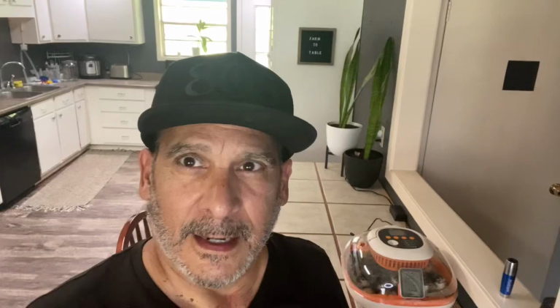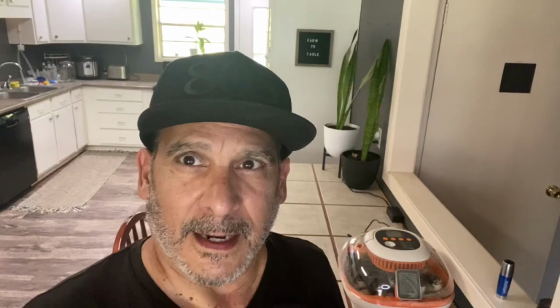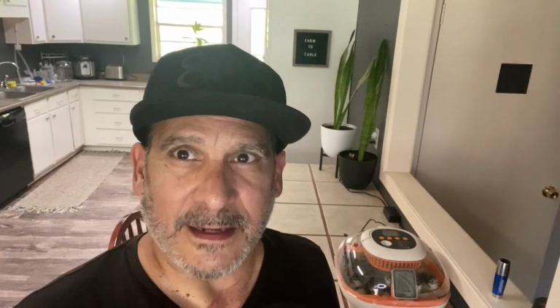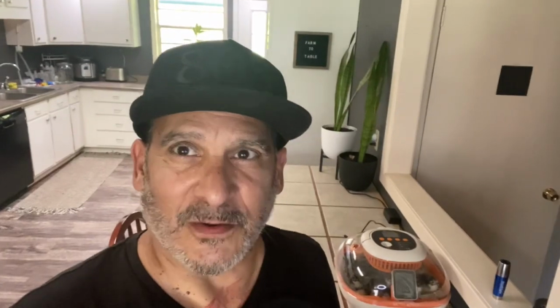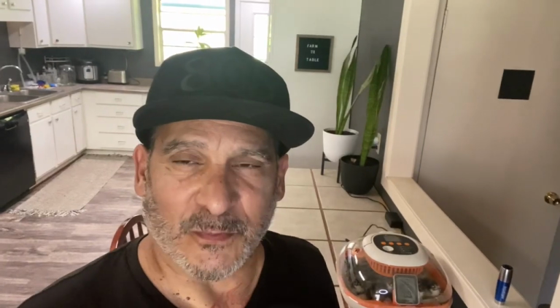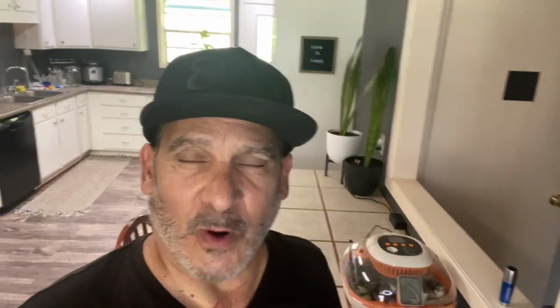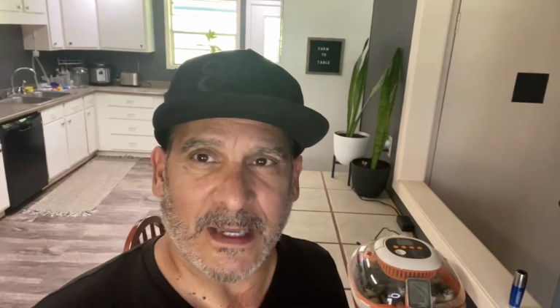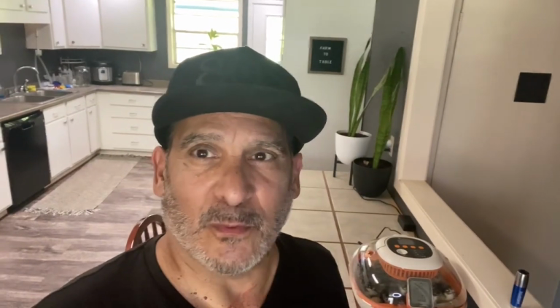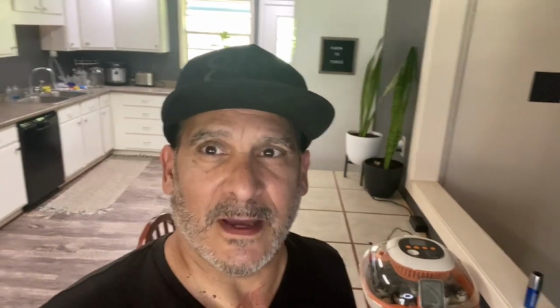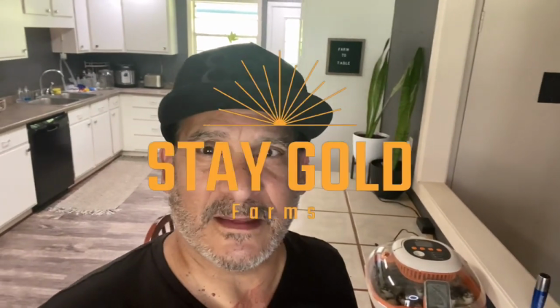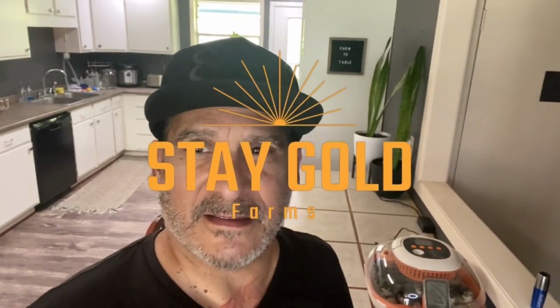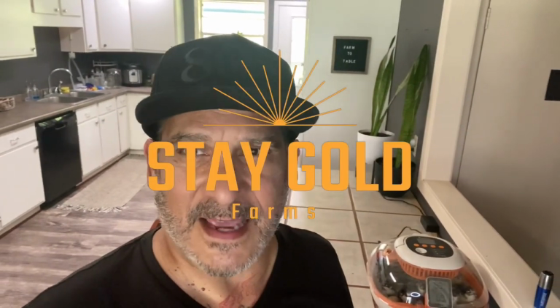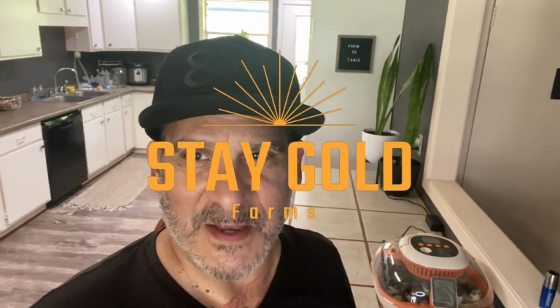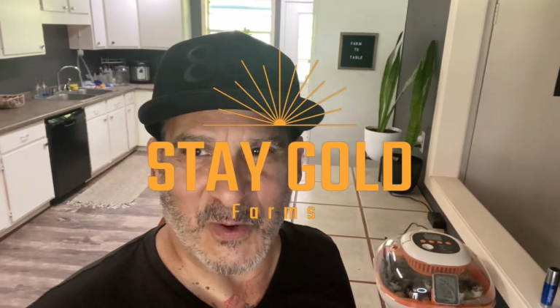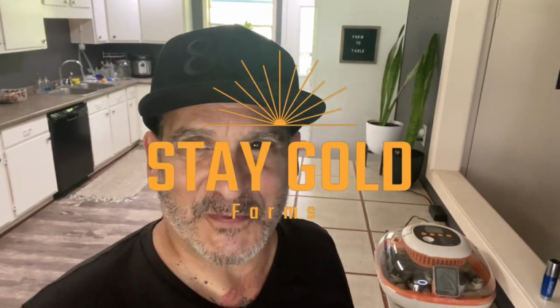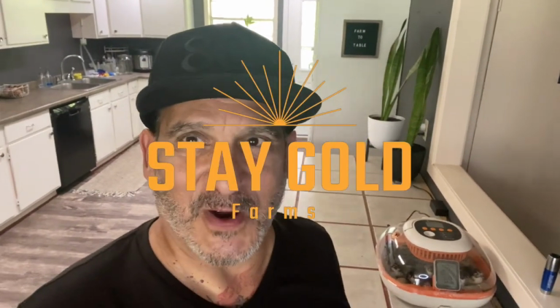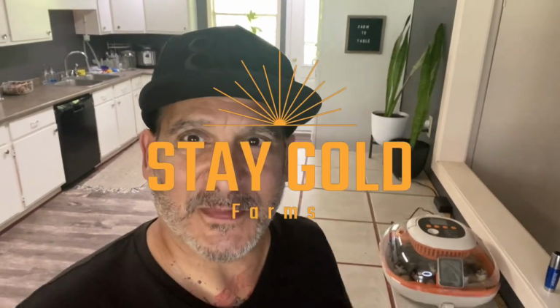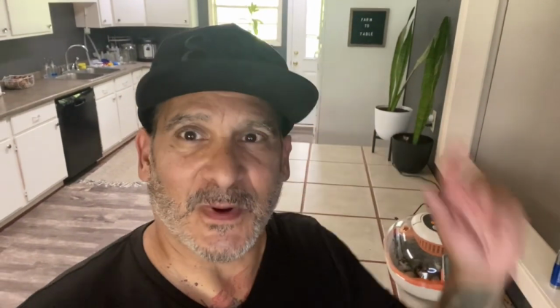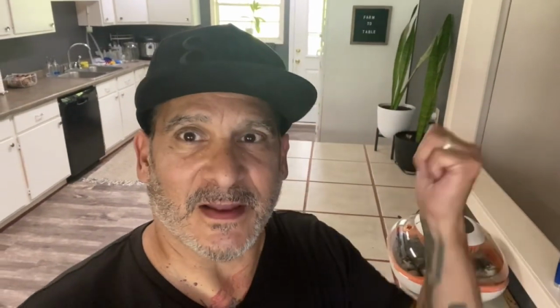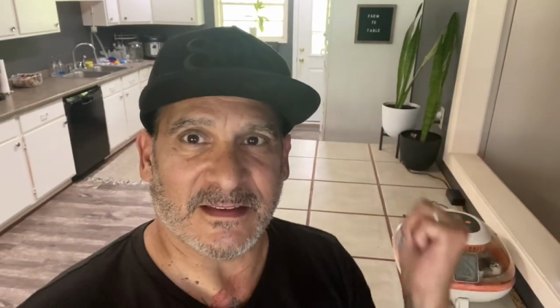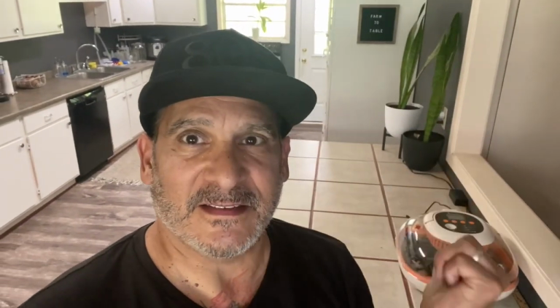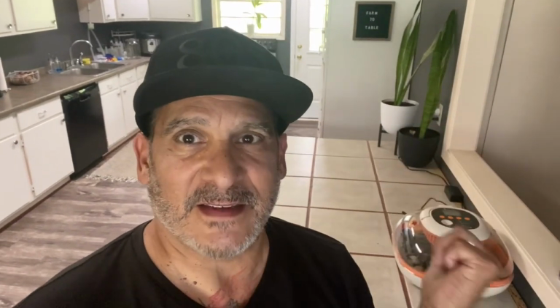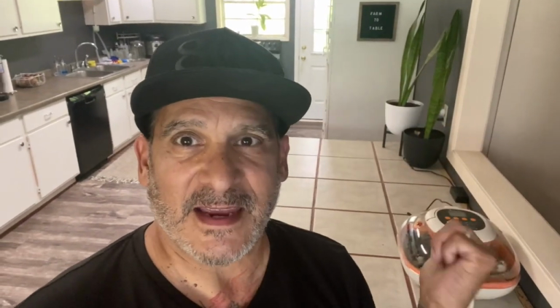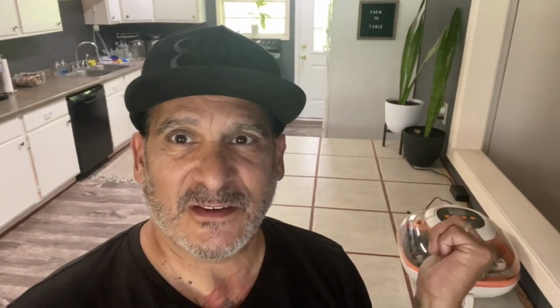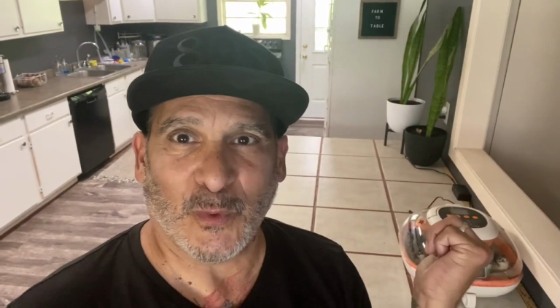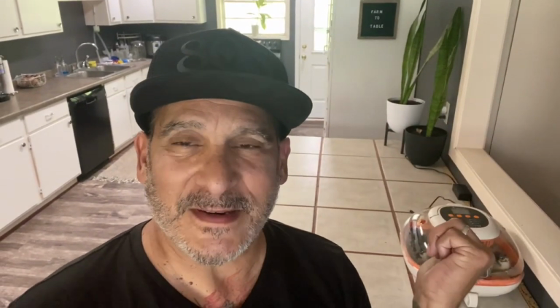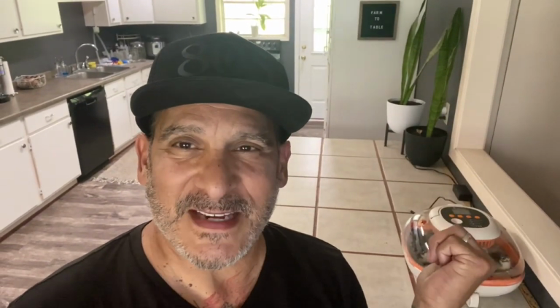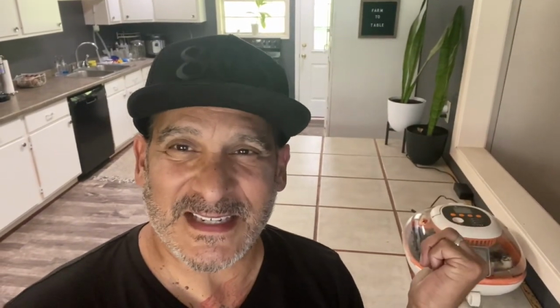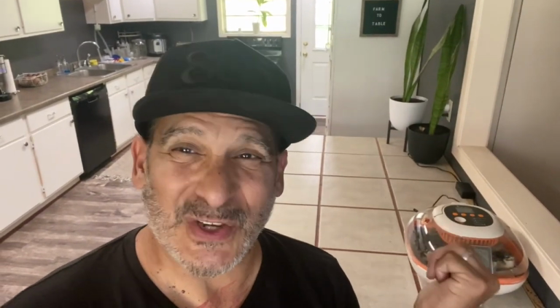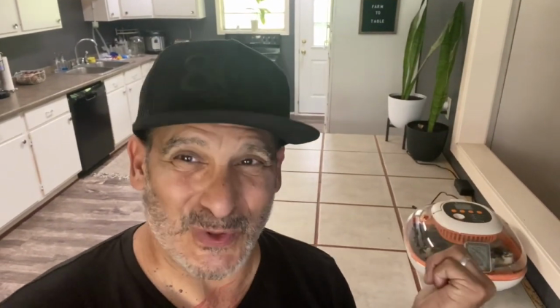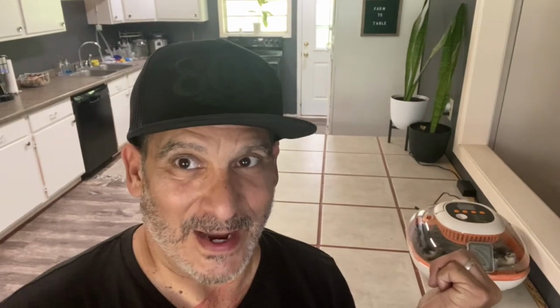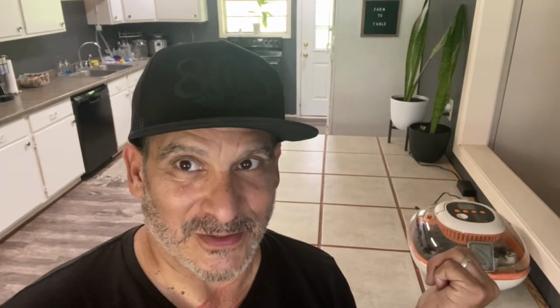Hey y'all, it's Roman with Stay Gold Farms. Well, it's day 22 actually.